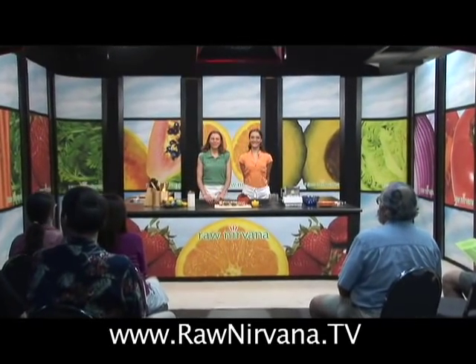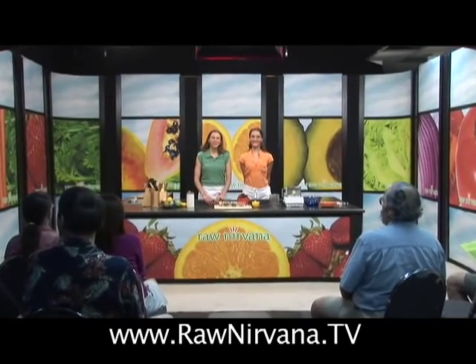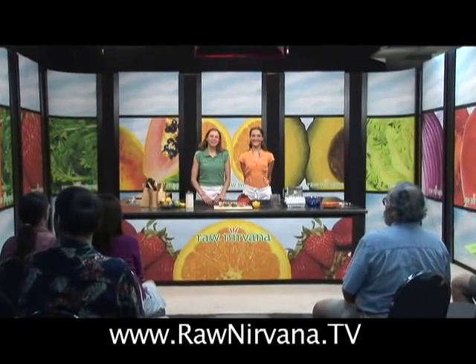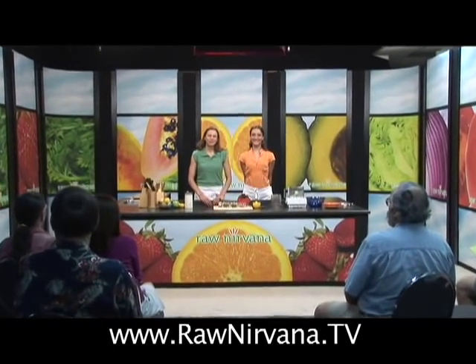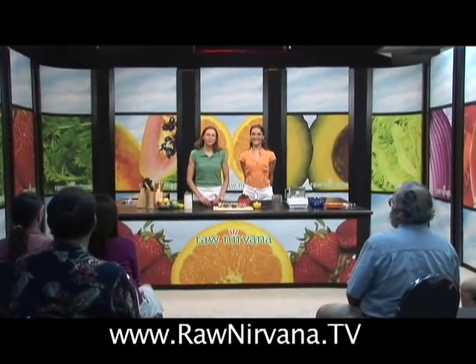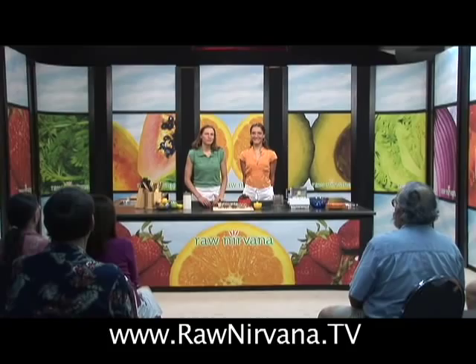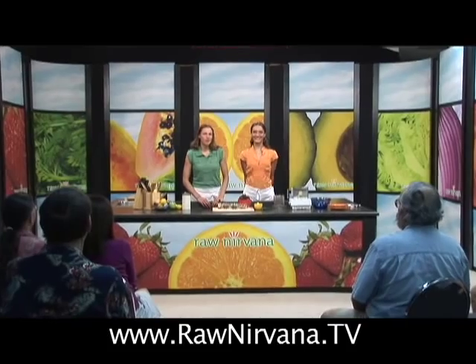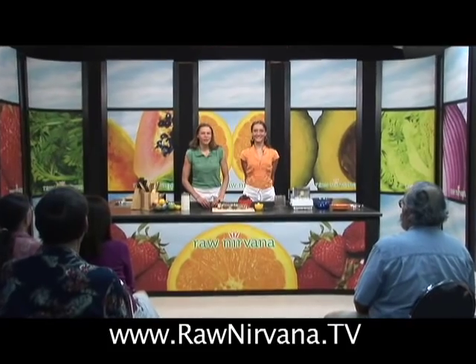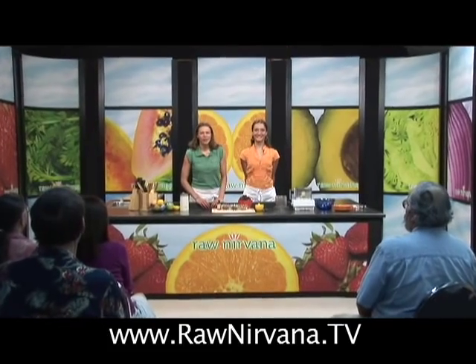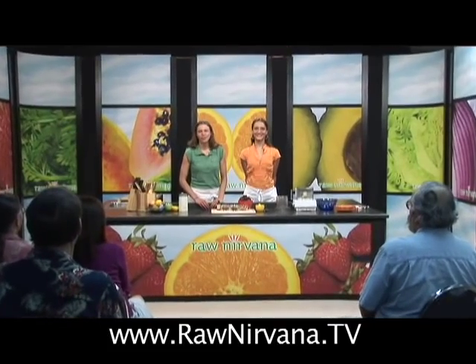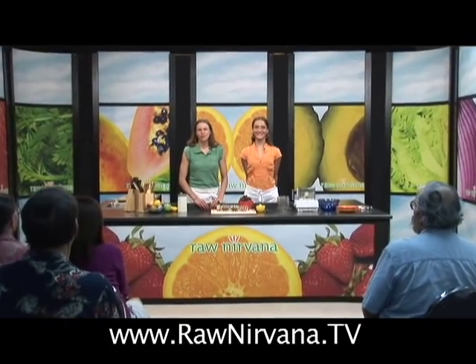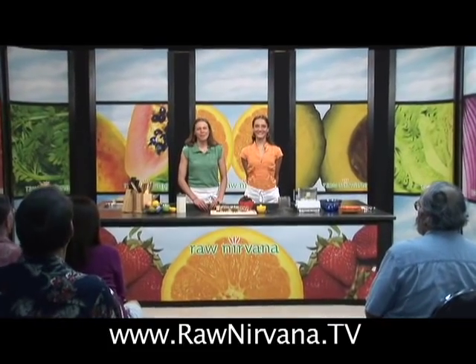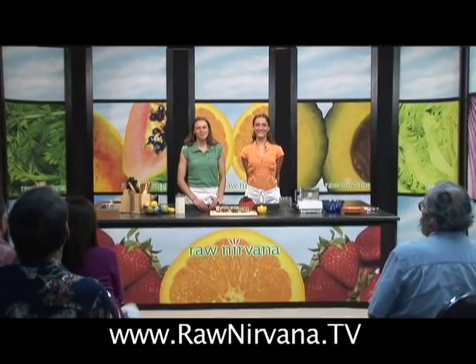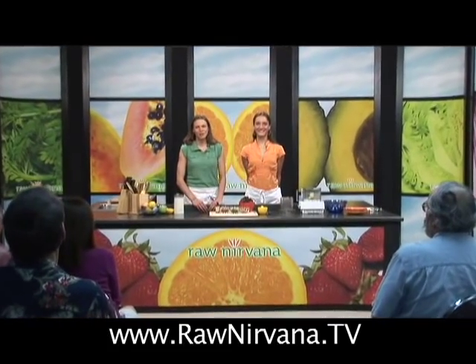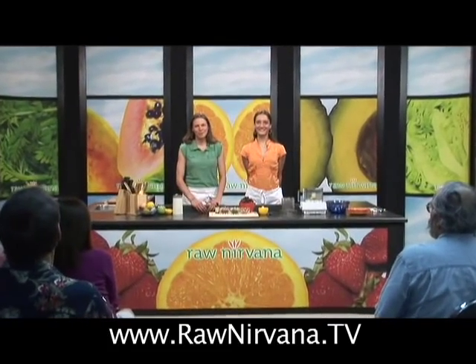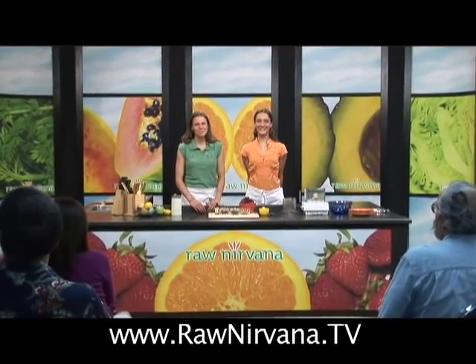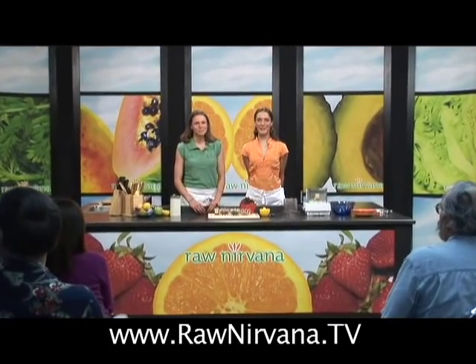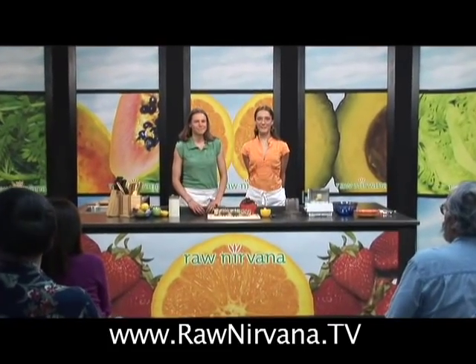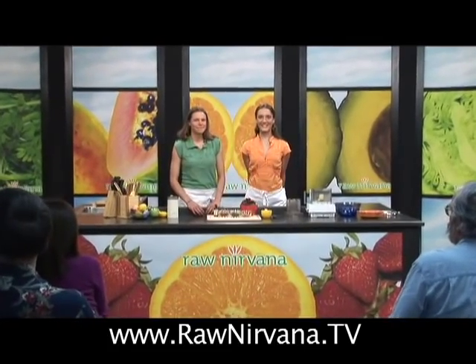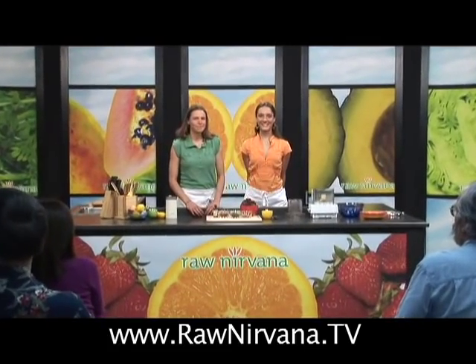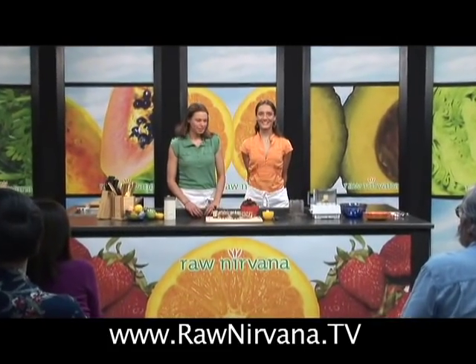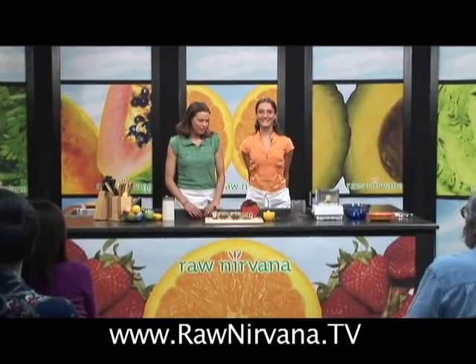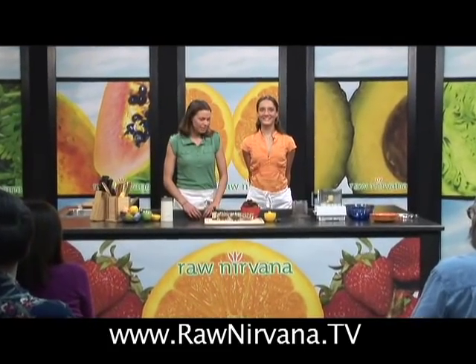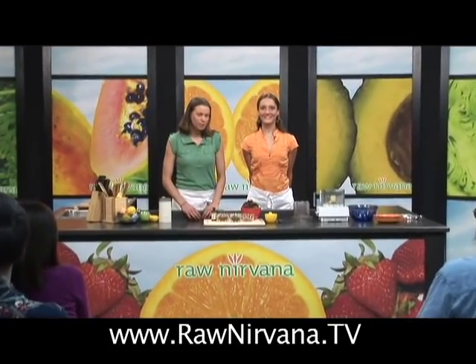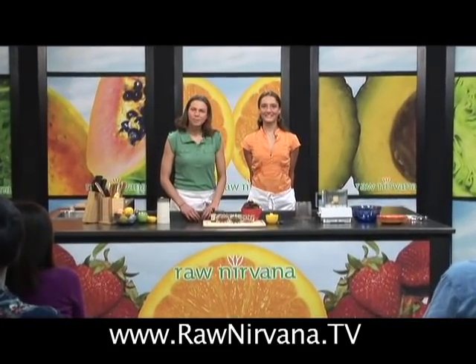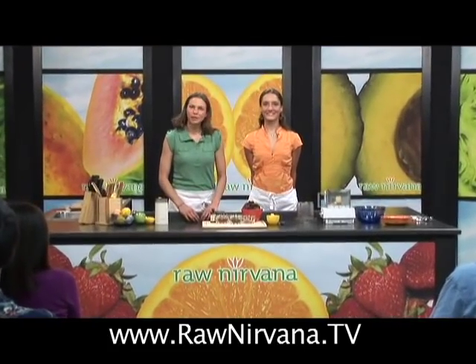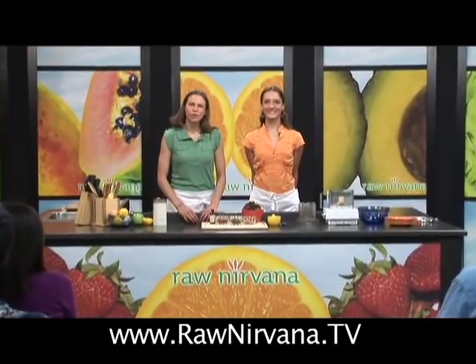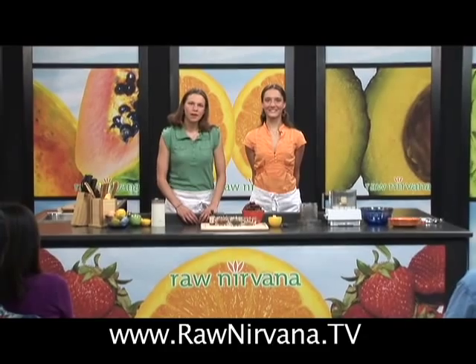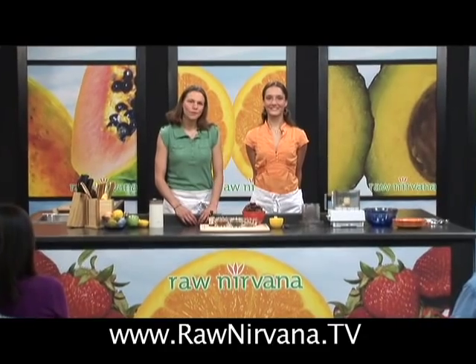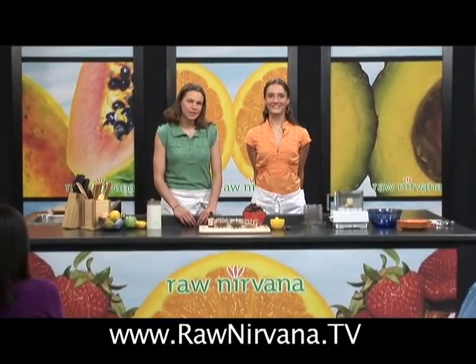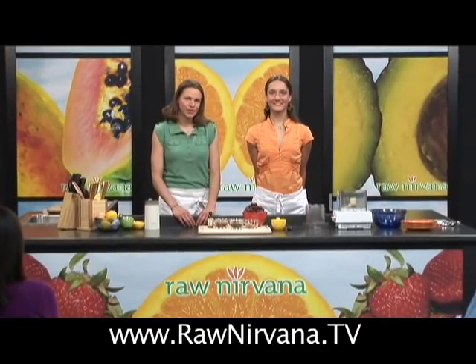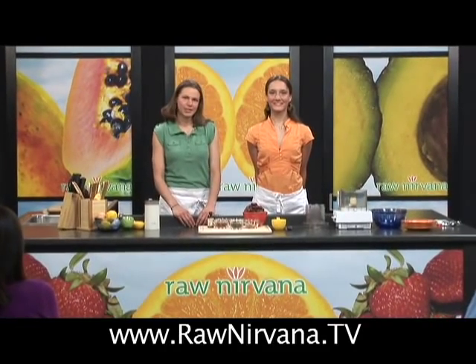Greetings. Welcome to the Raw Nirvana Uncooked show. My name is Shama, and I'm Amandia. Today we're going to make raw raisin cookies.